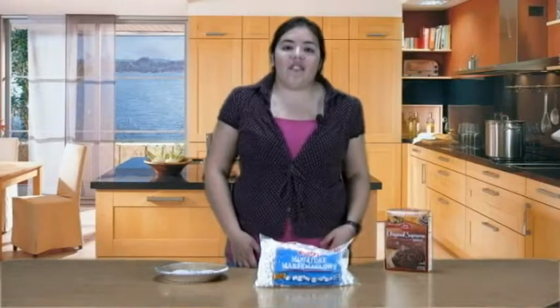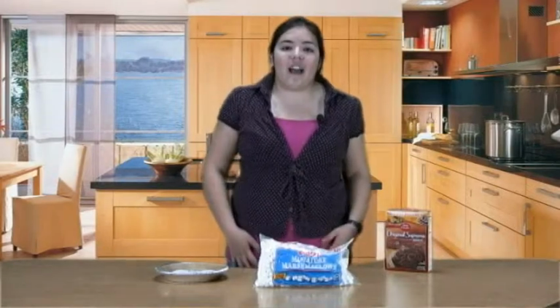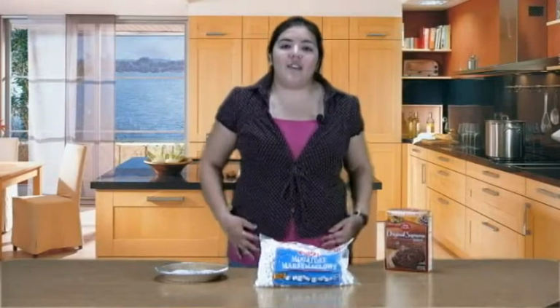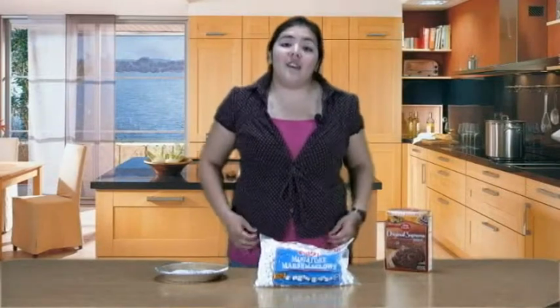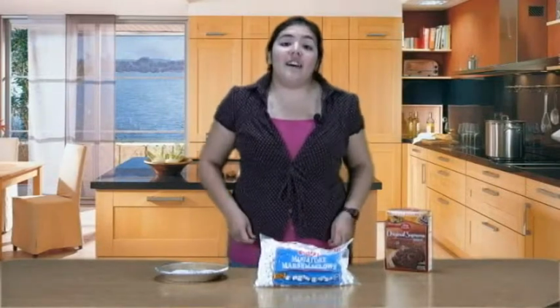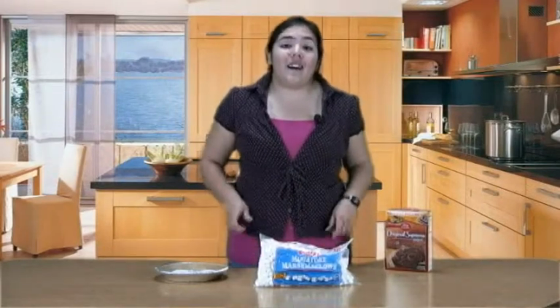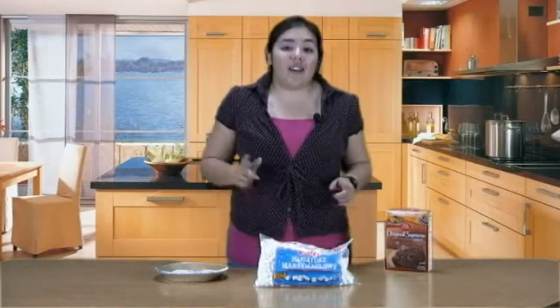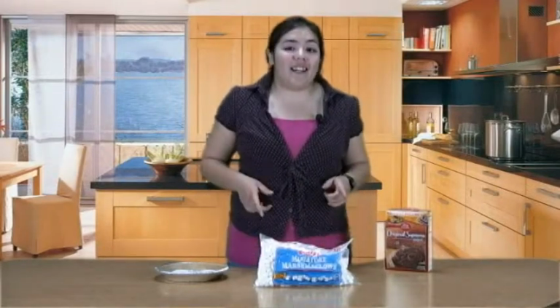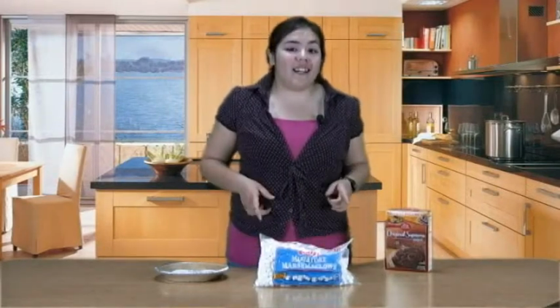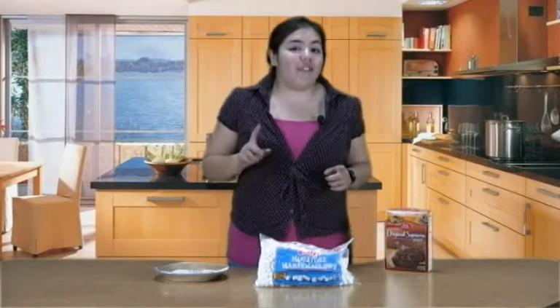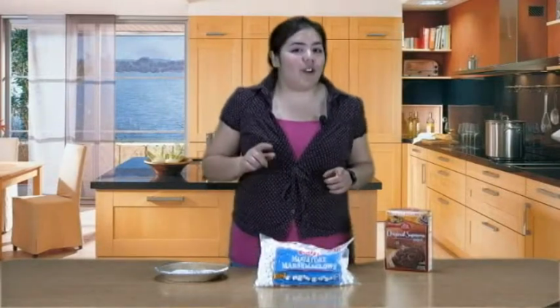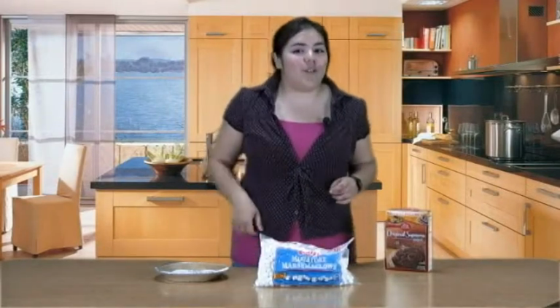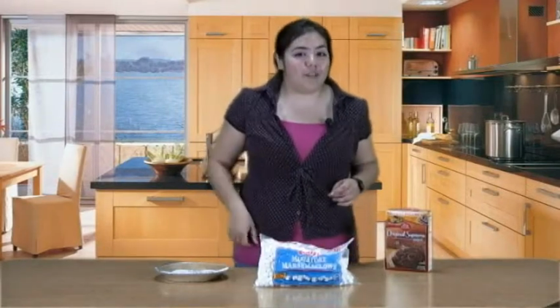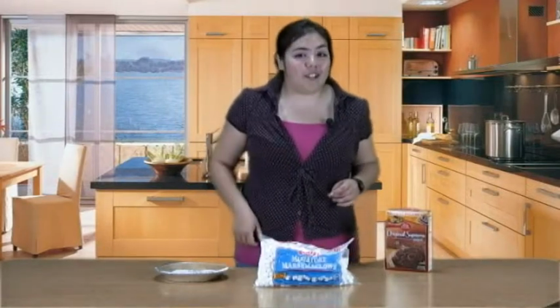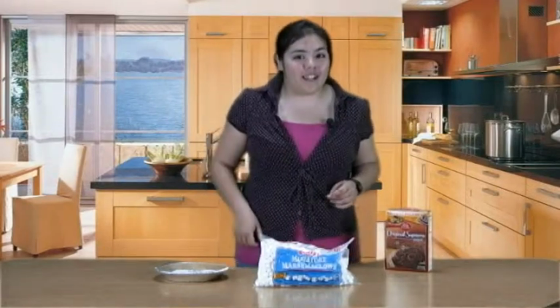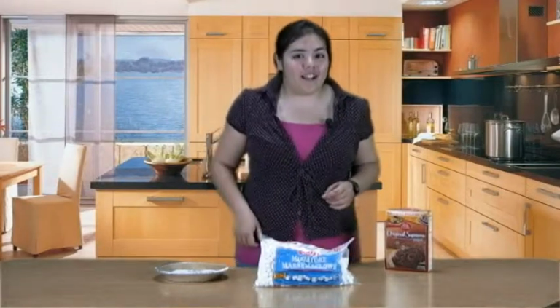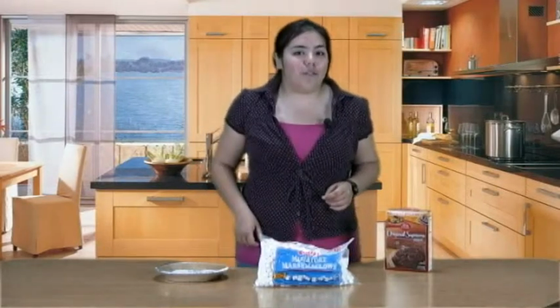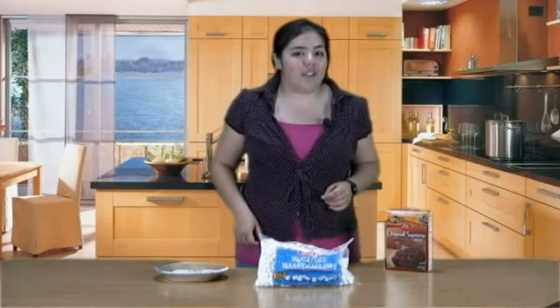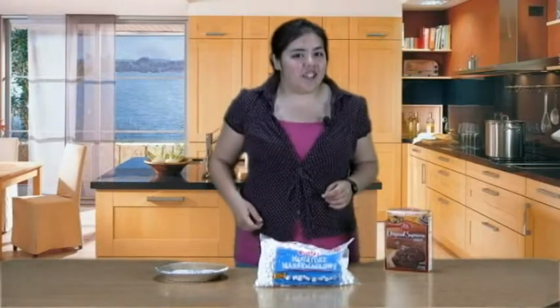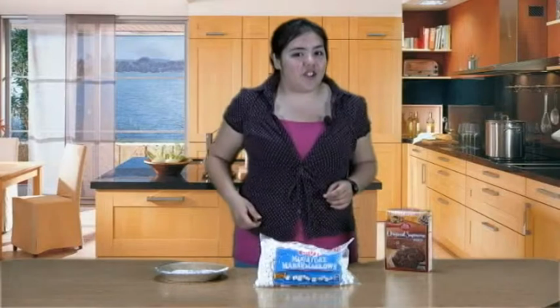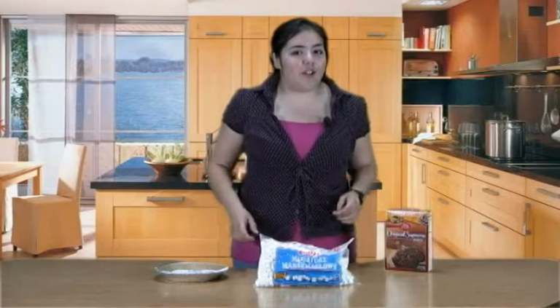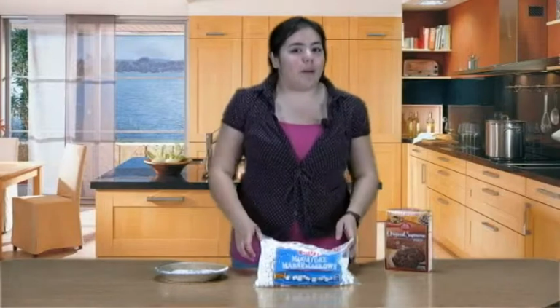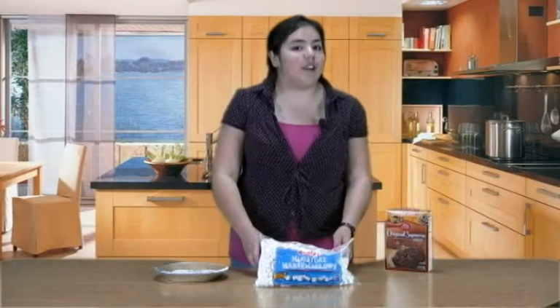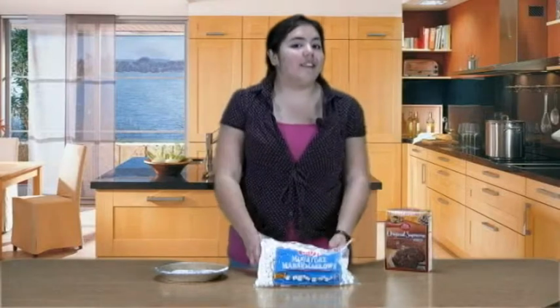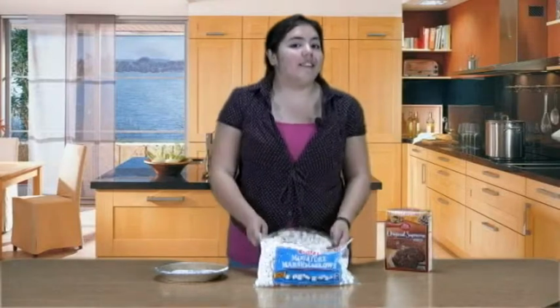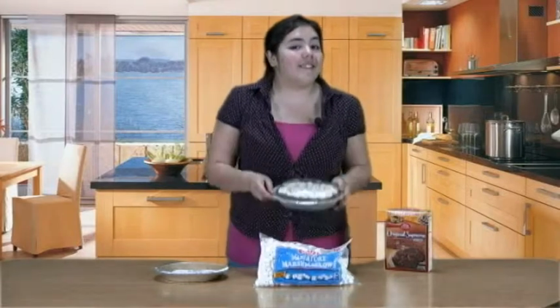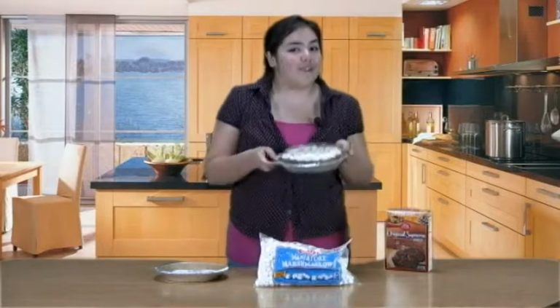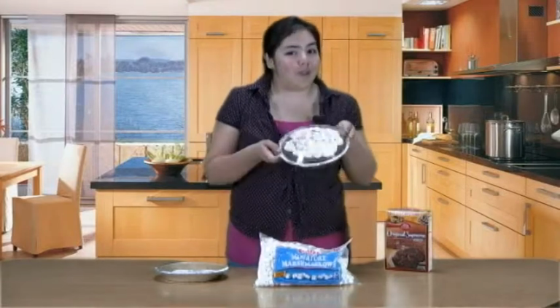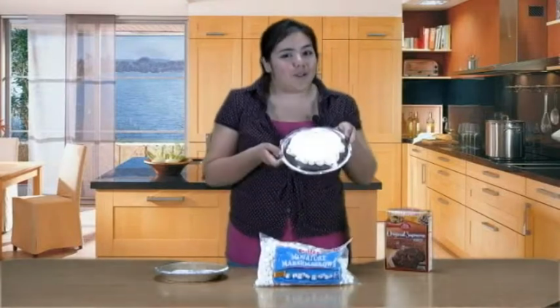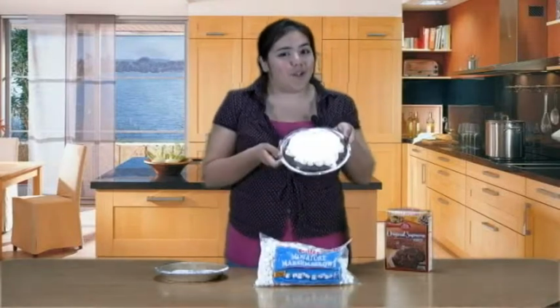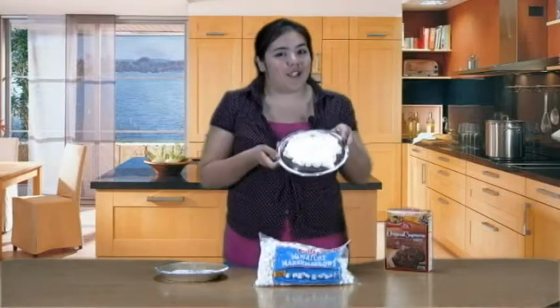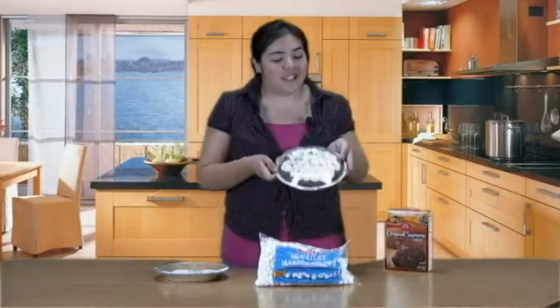Hi, I'm Violina, and welcome to Tip of the Day. I'm going to teach you how to make s'mores brownies.